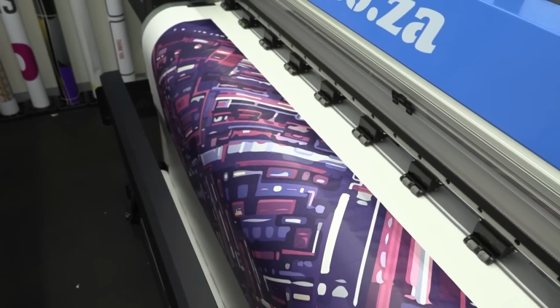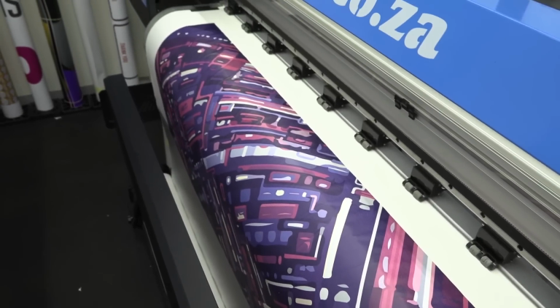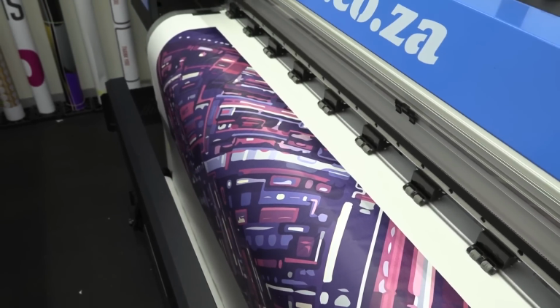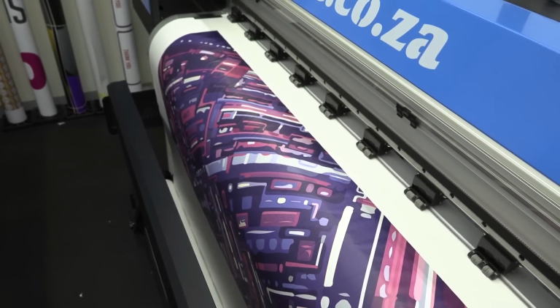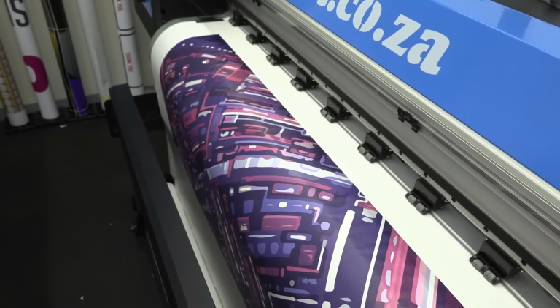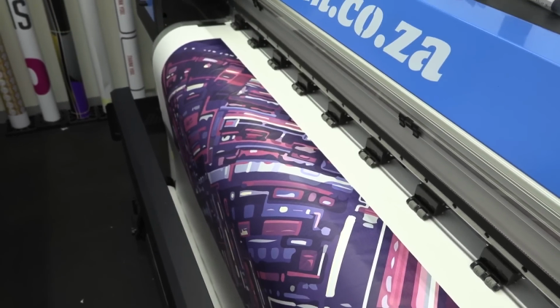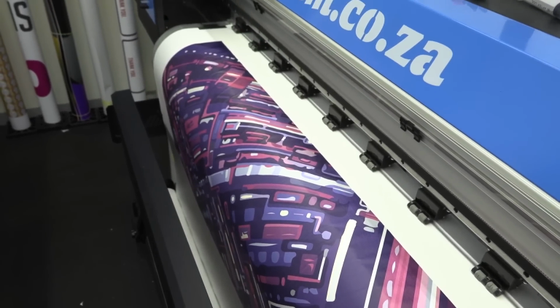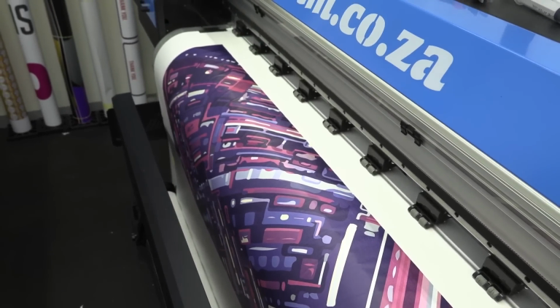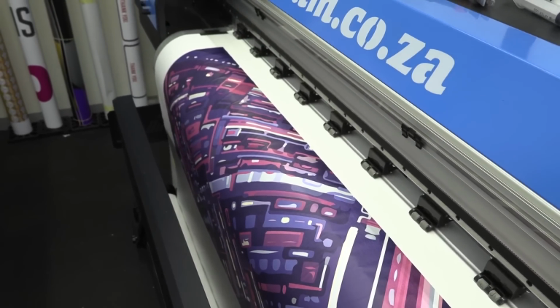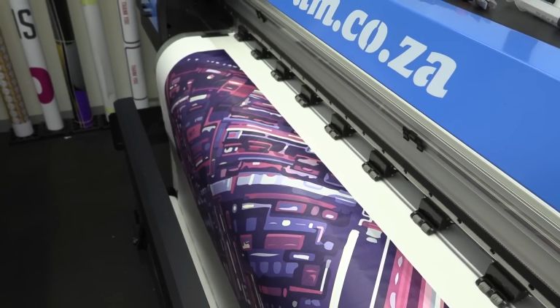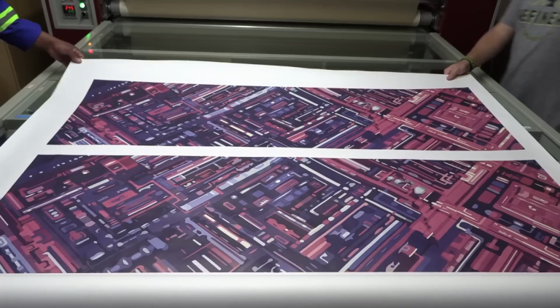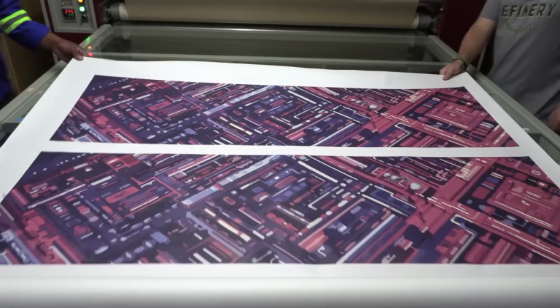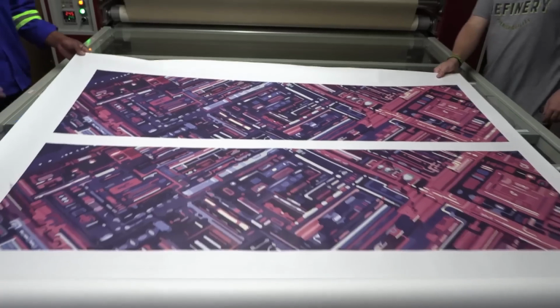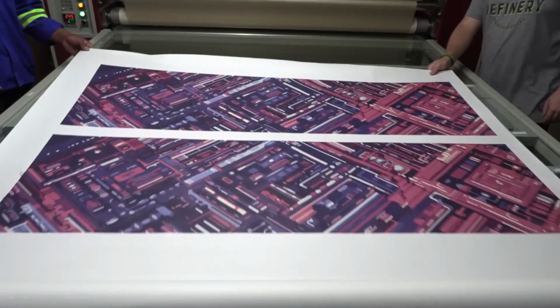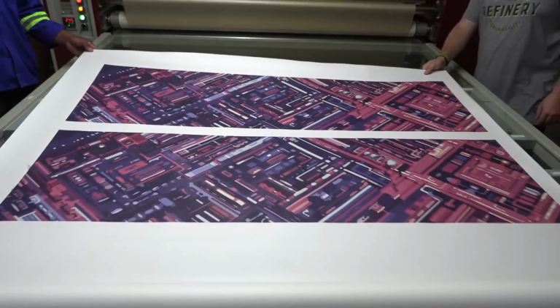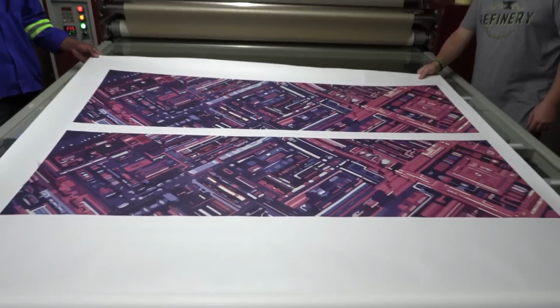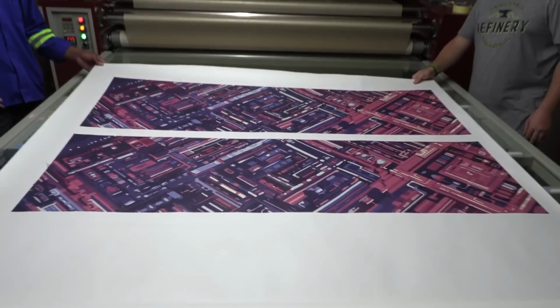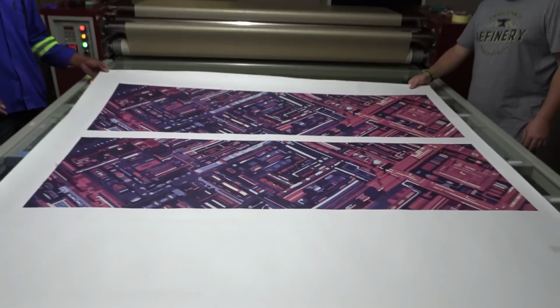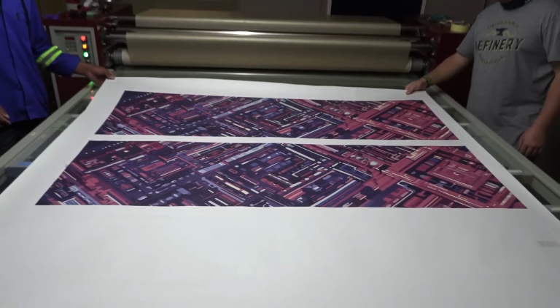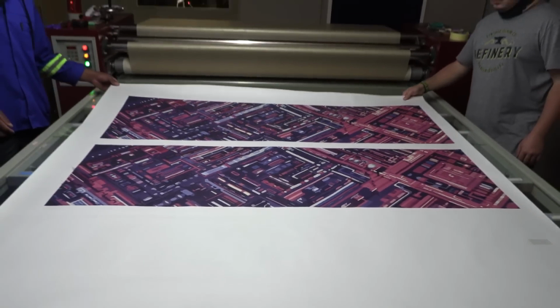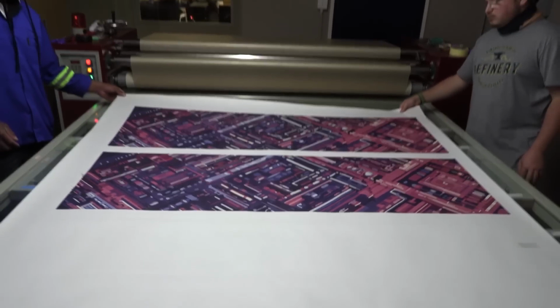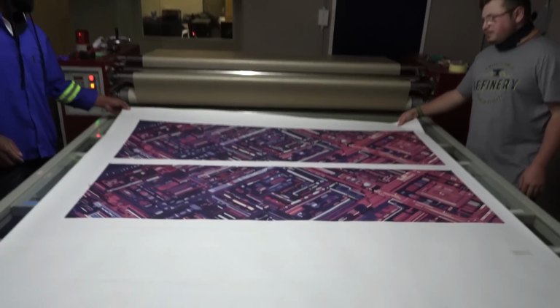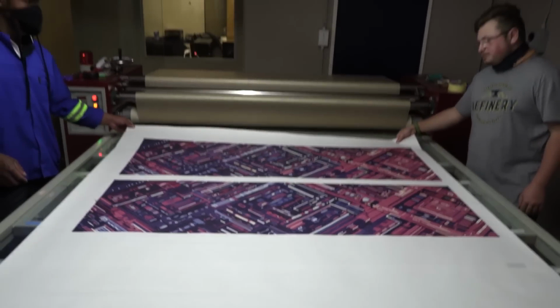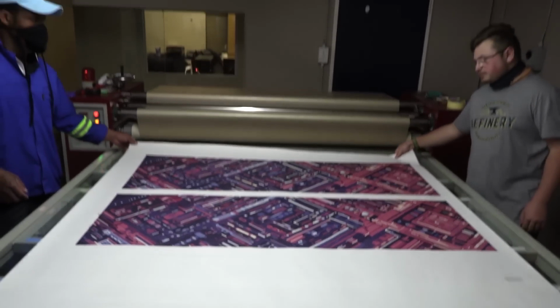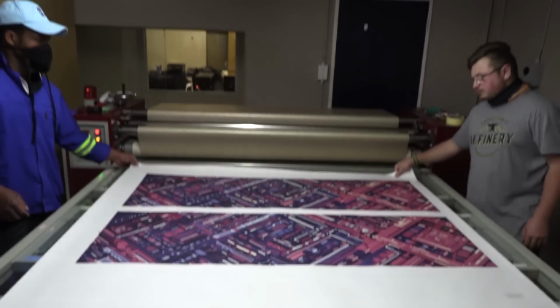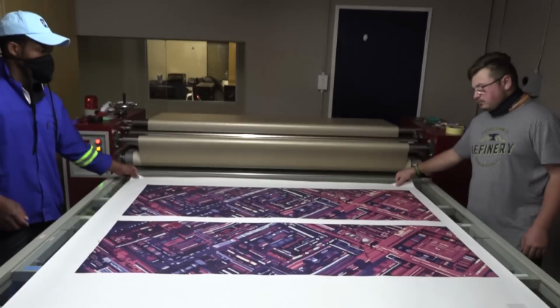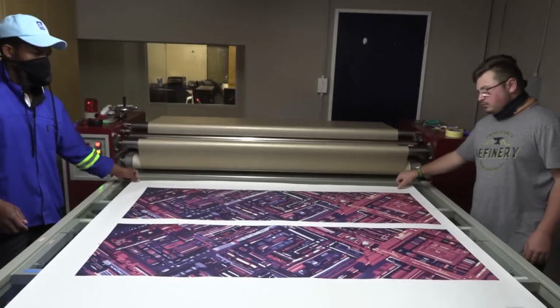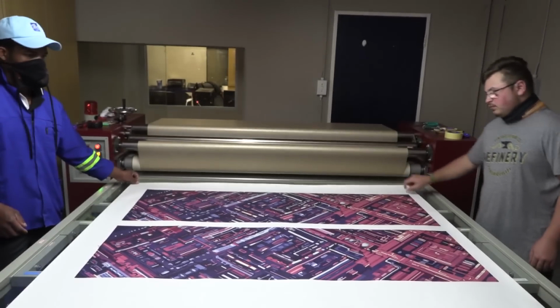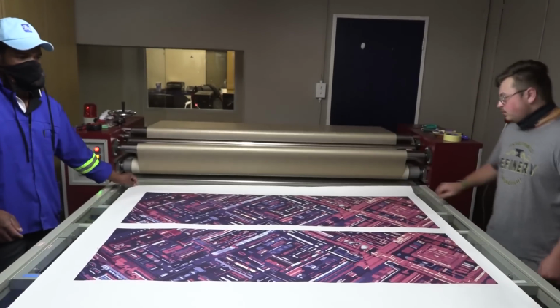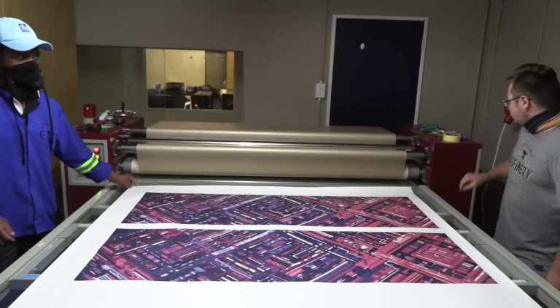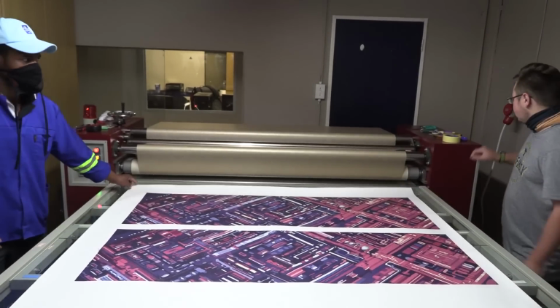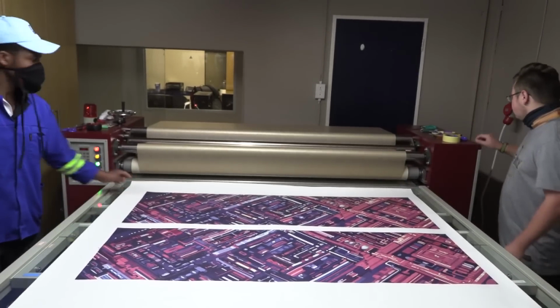Once we've printed it and waited for it to dry a little bit longer, we took it to the heat press and then heat pressed it onto the material.